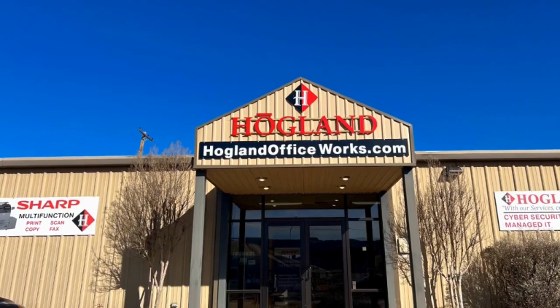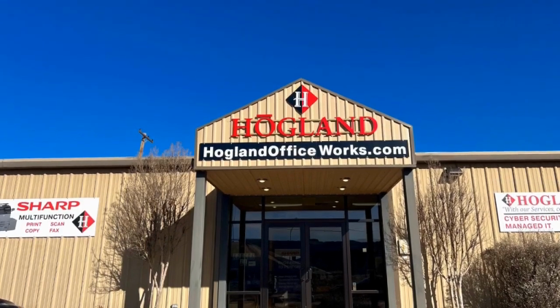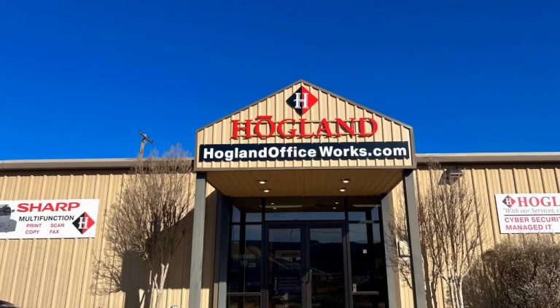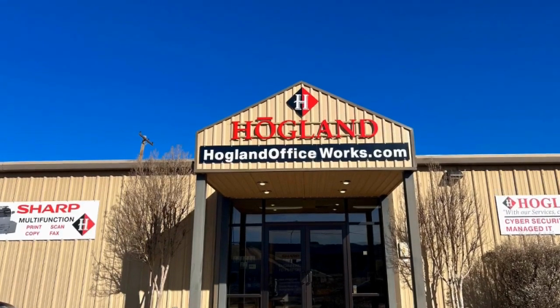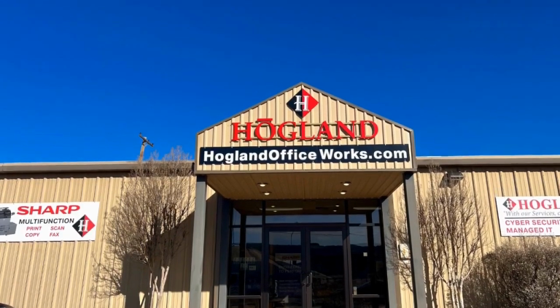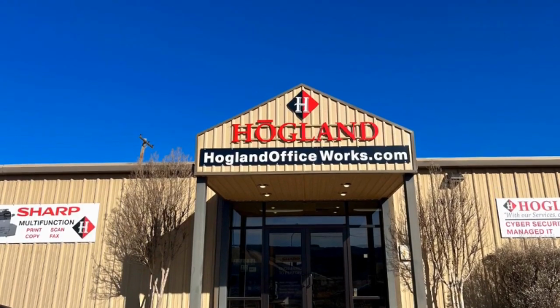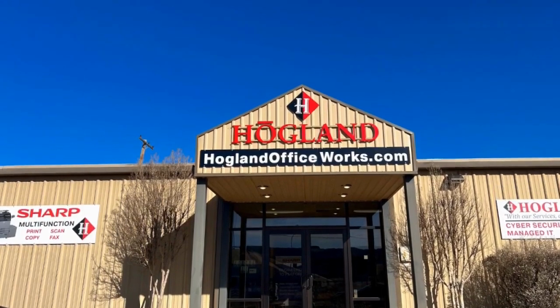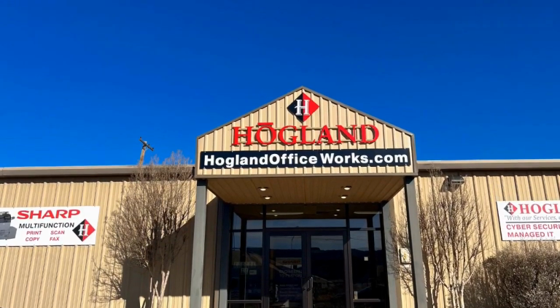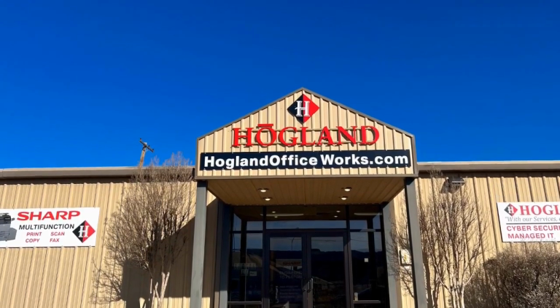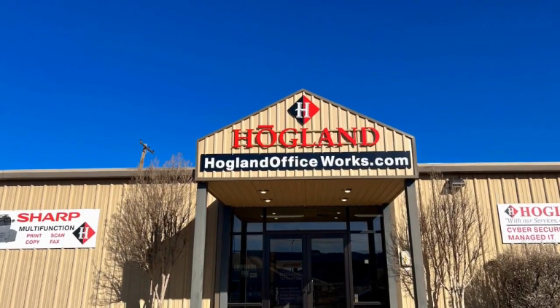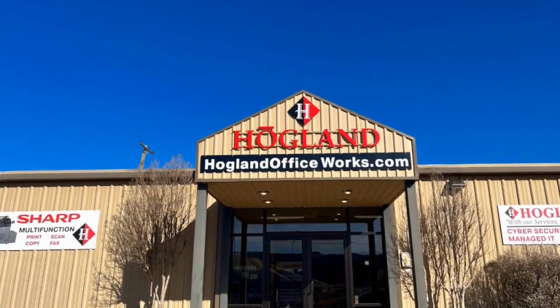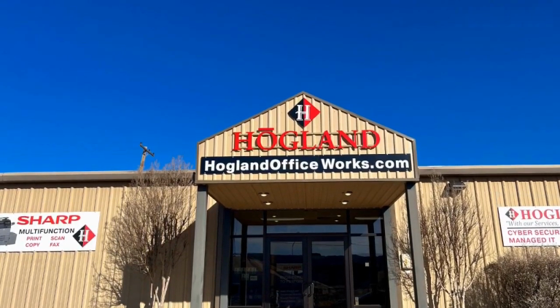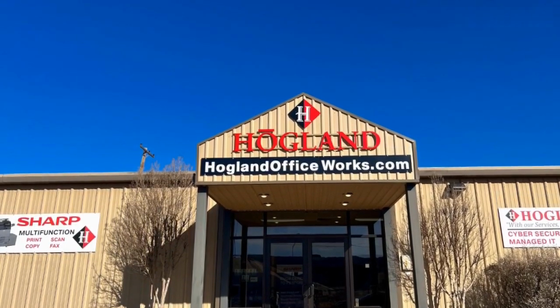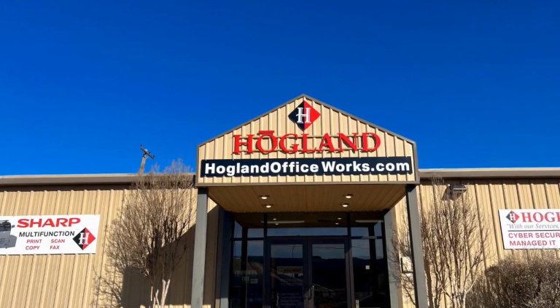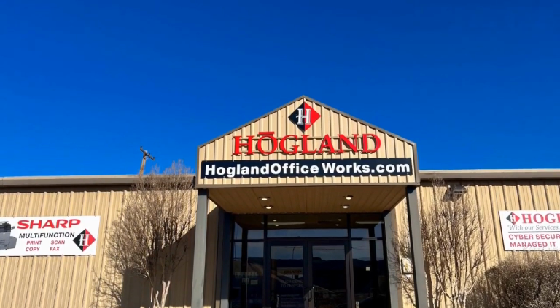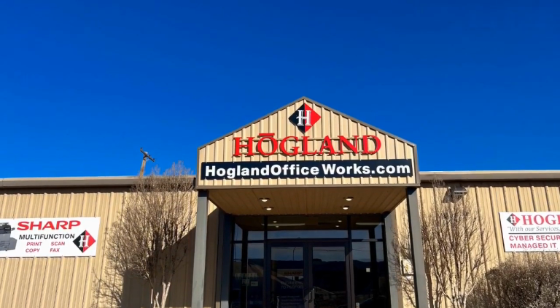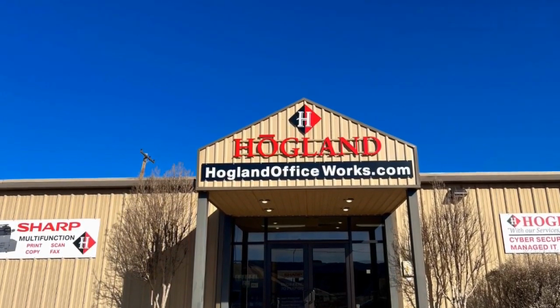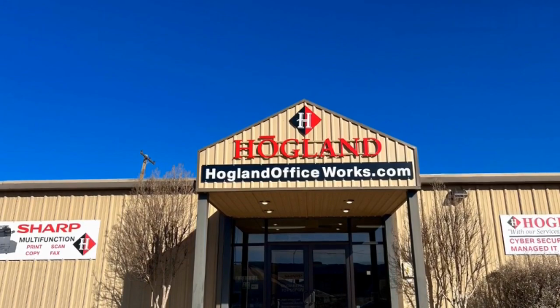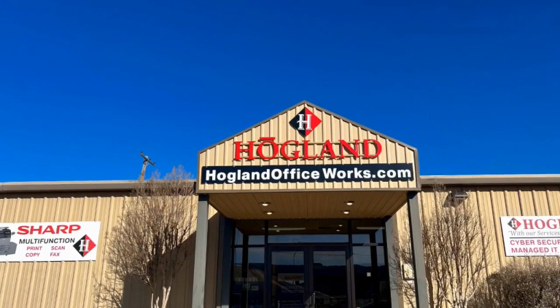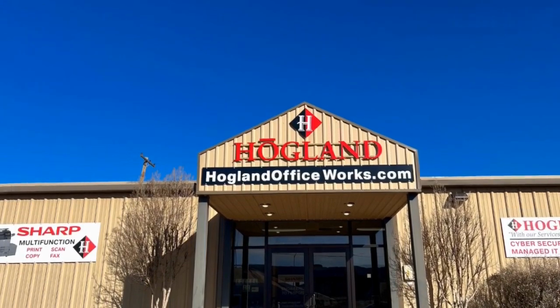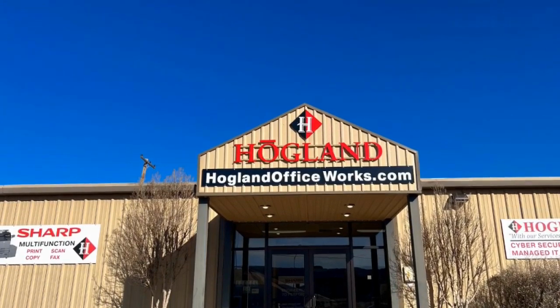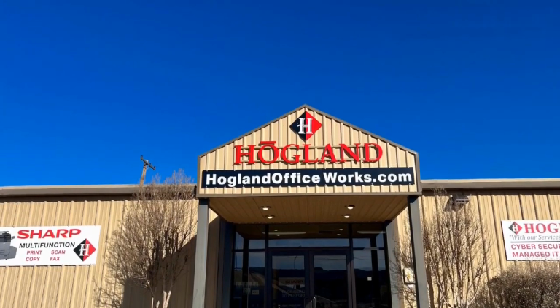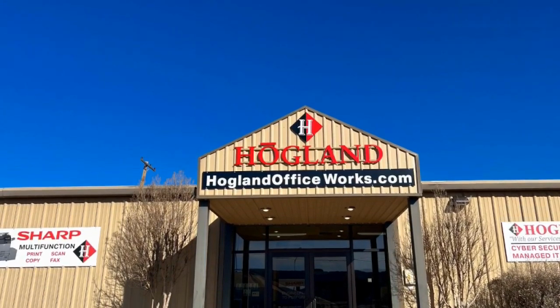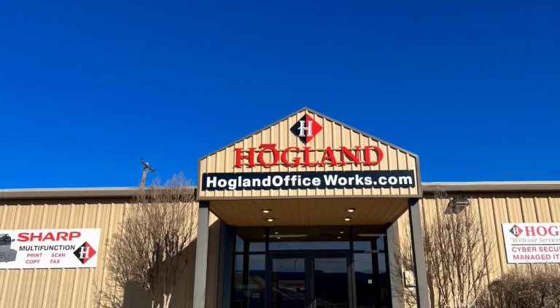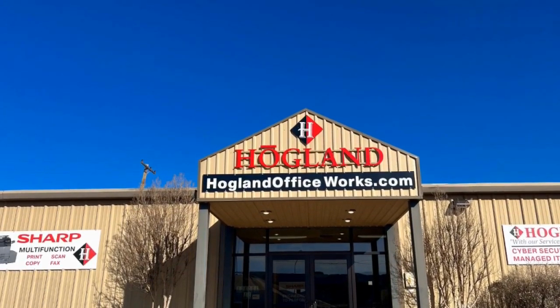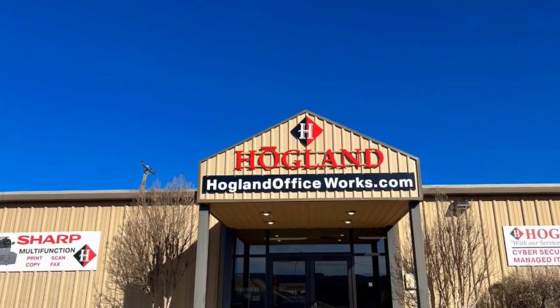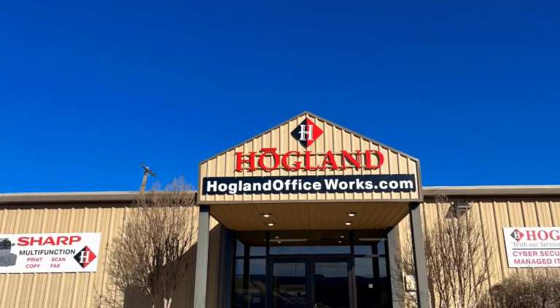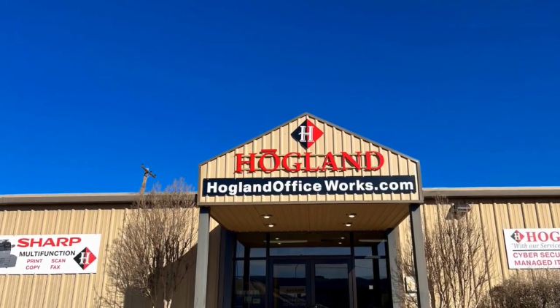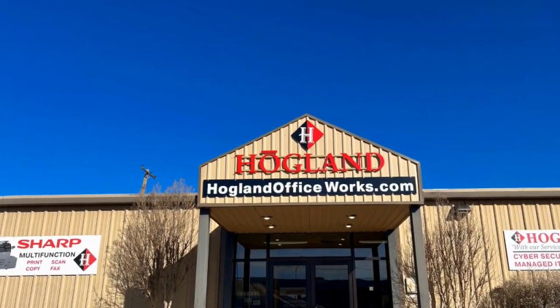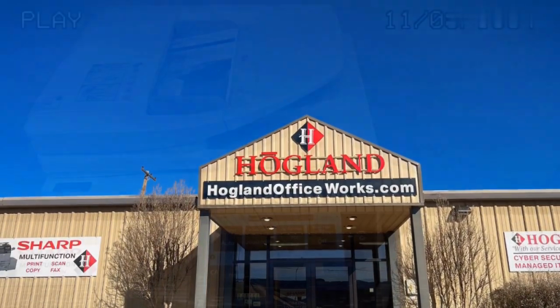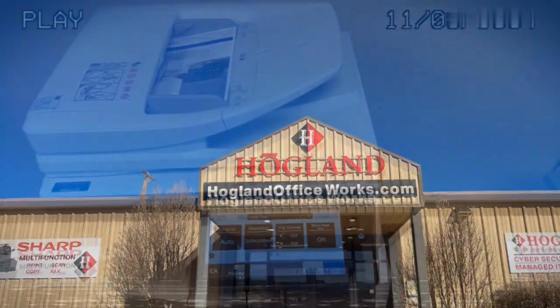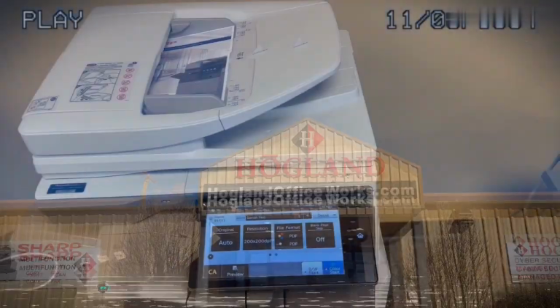From all of us at Hoagland Office Equipment, we want to thank you for watching our video today. We're specifically going to be looking at the brand new BP Series.